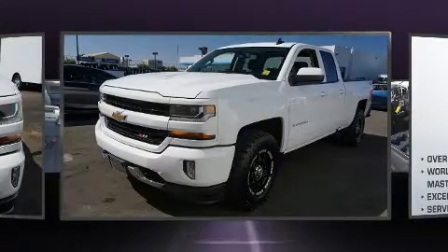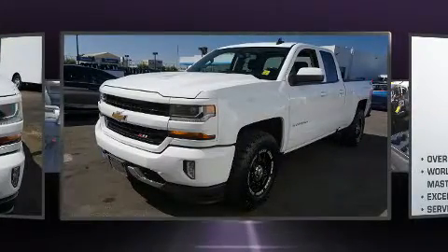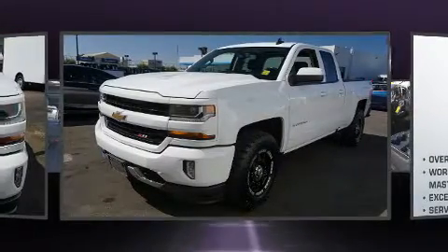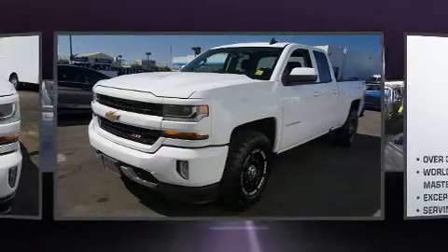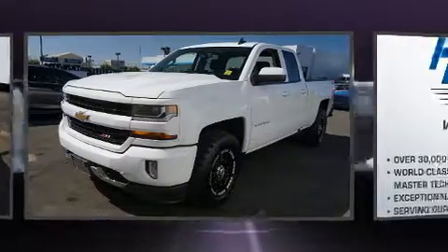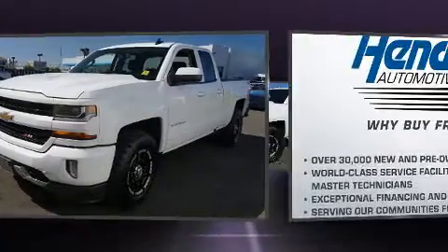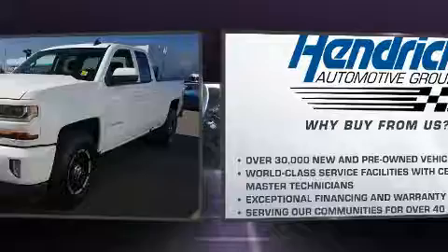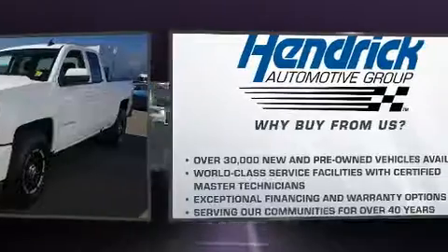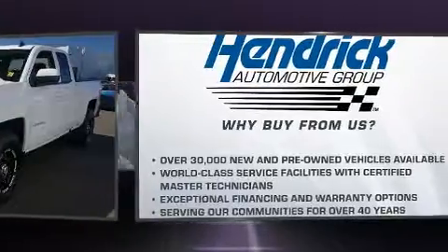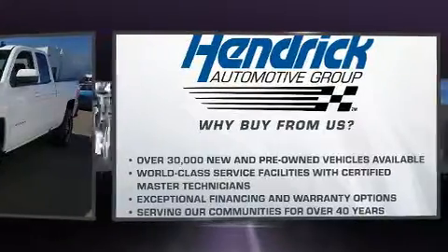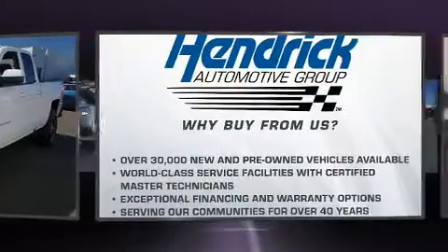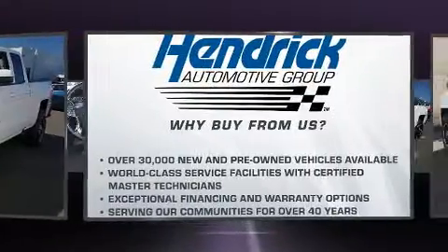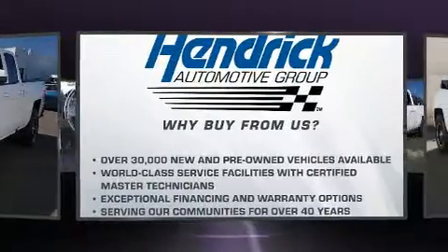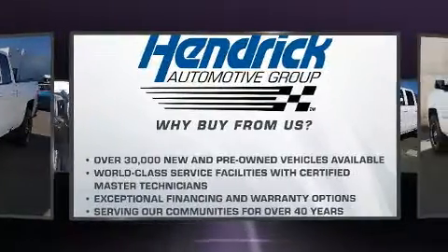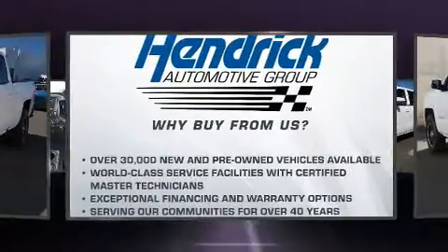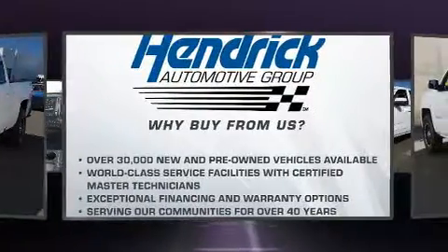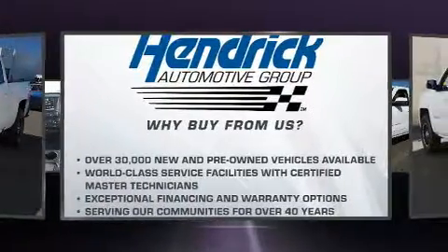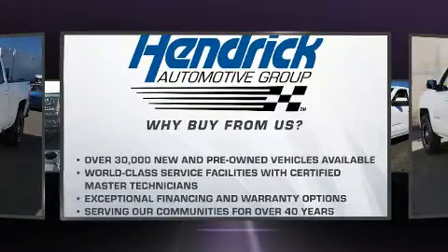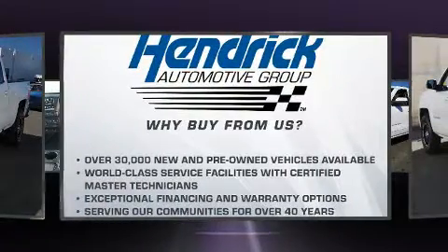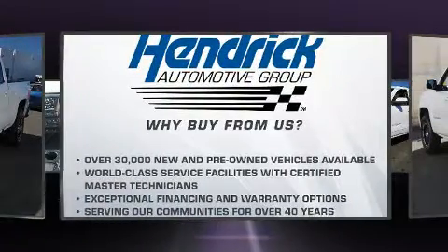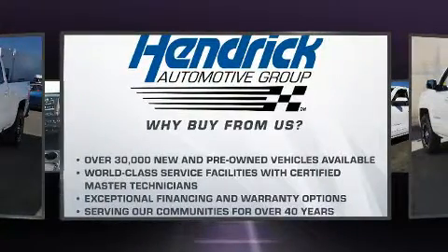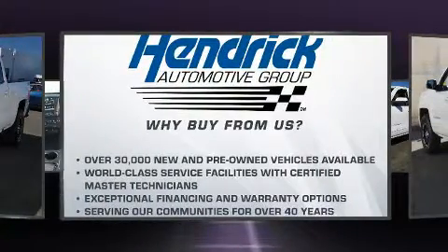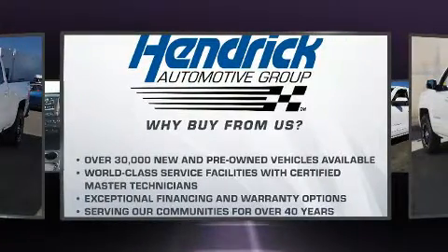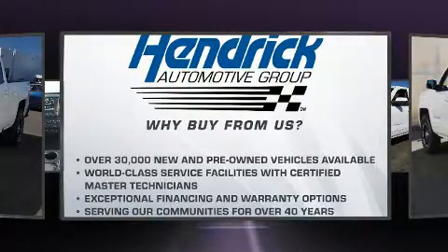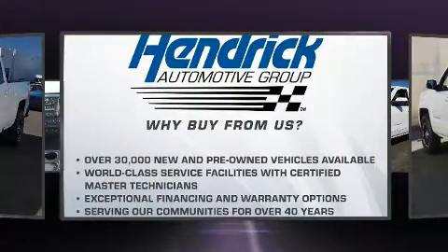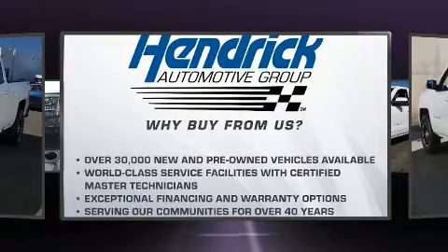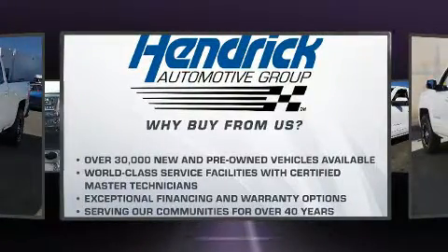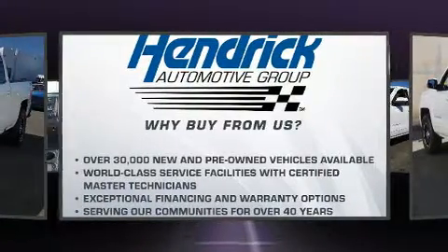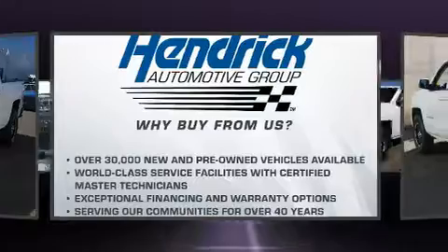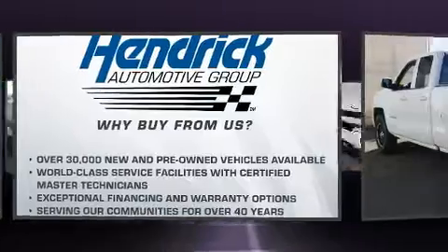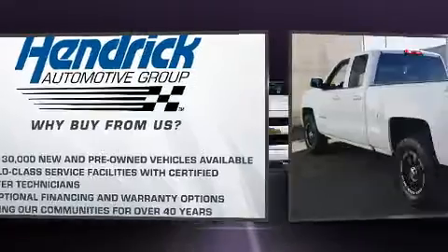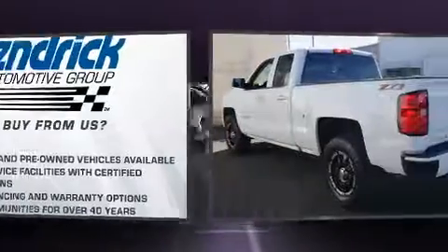Under the hood, you'll find an 8-cylinder engine with more than 350 horsepower, providing a smooth and predictable driving experience.